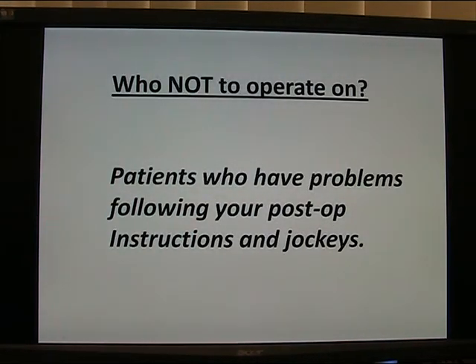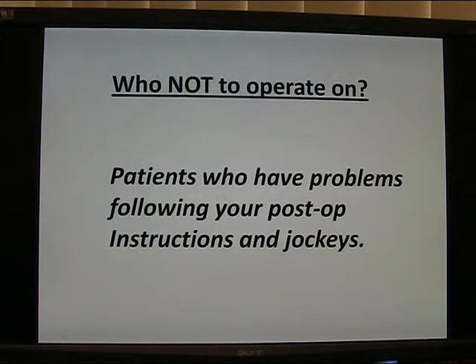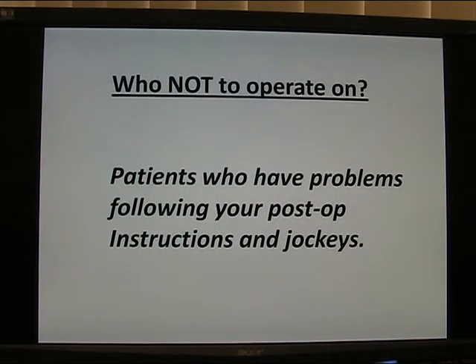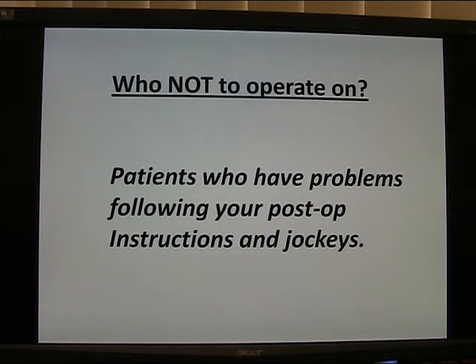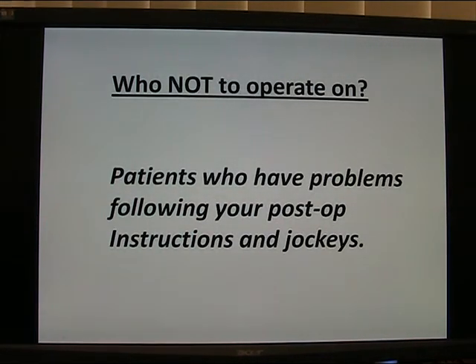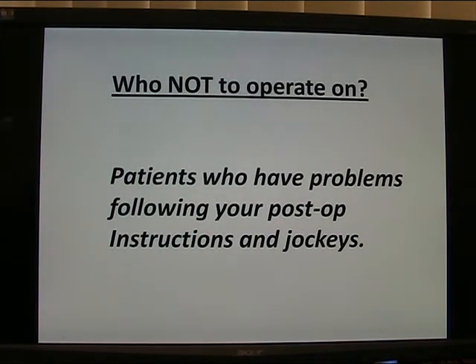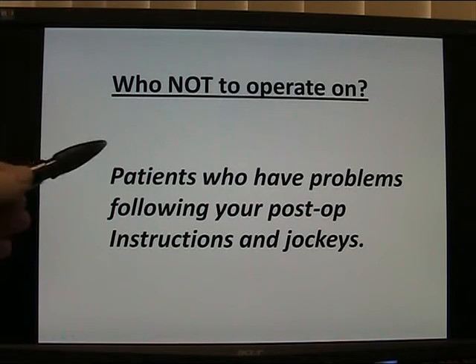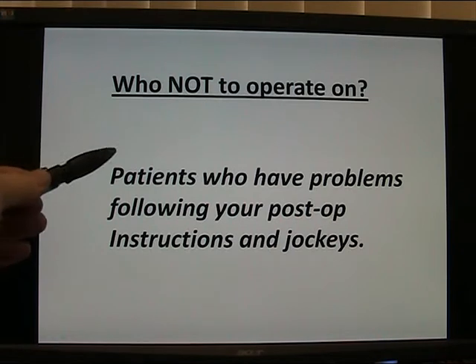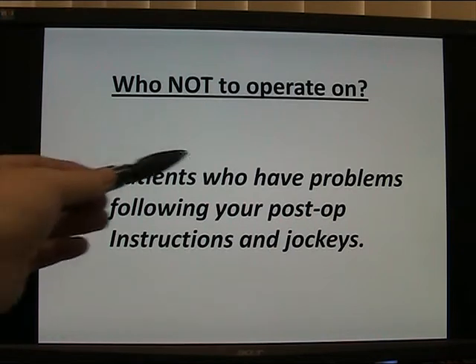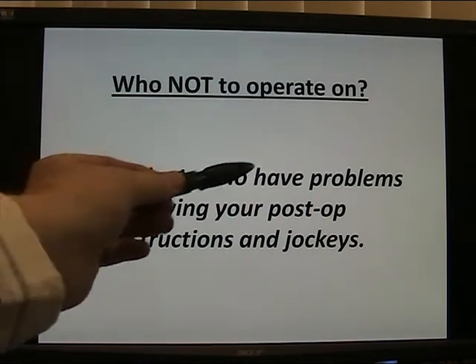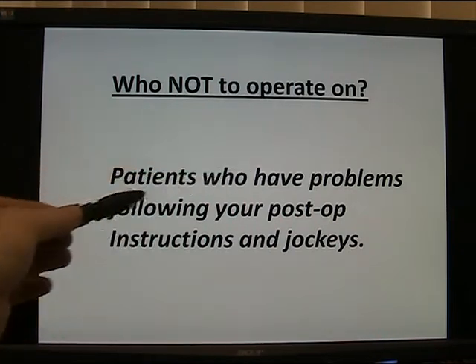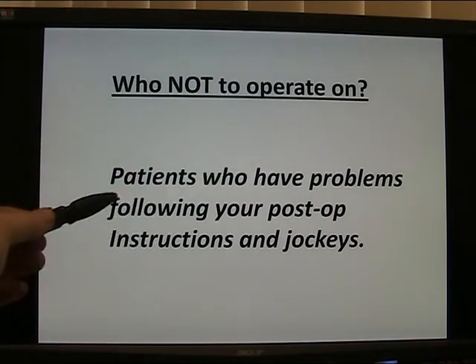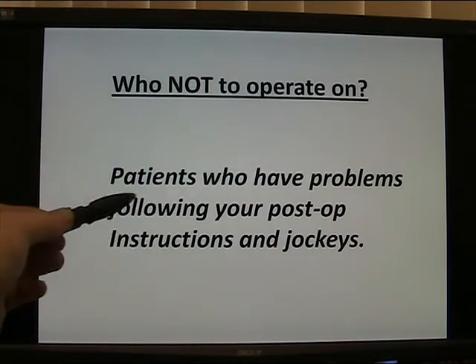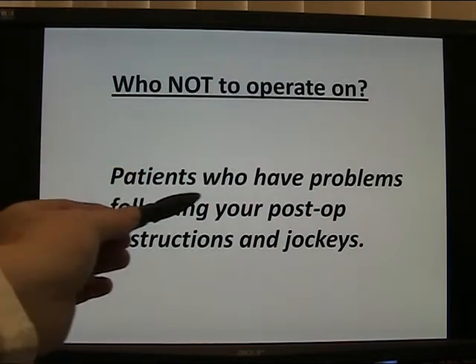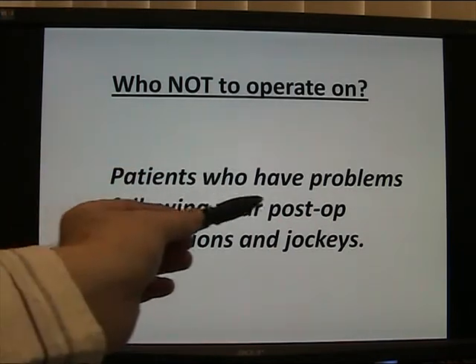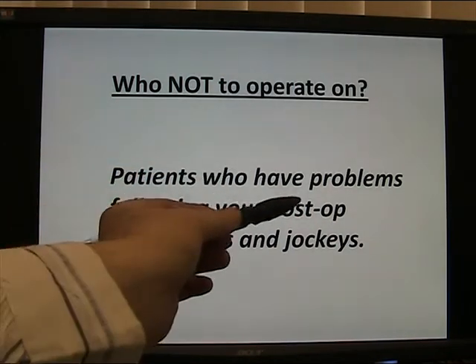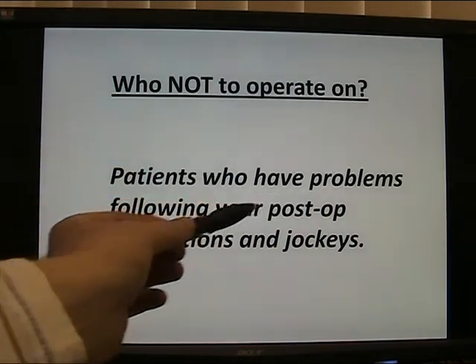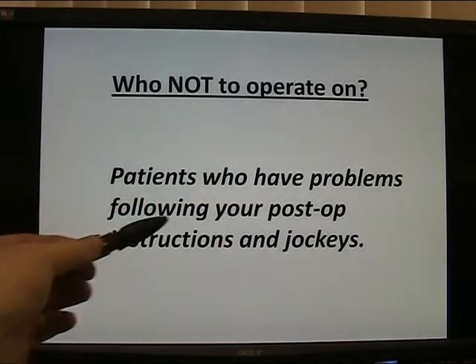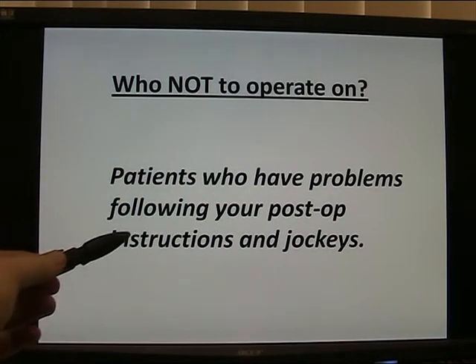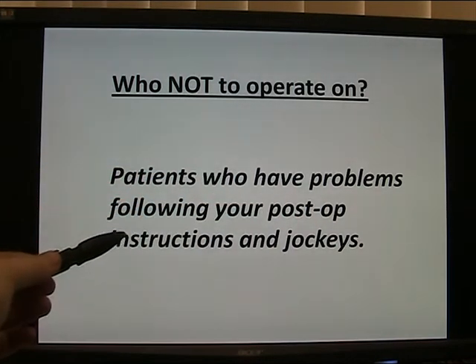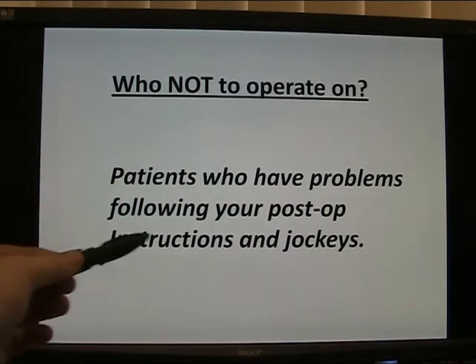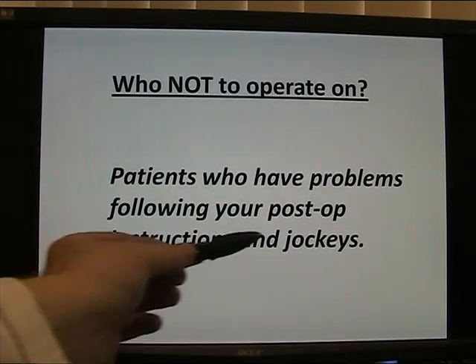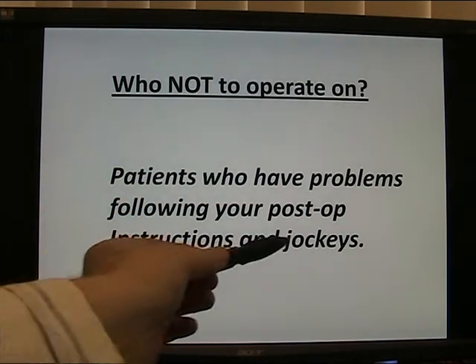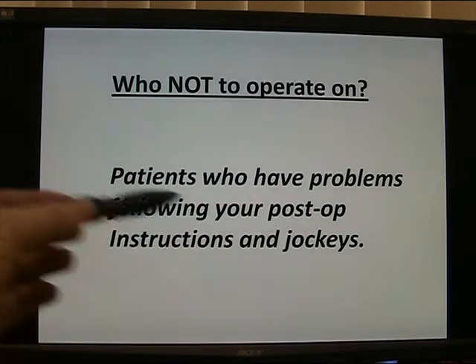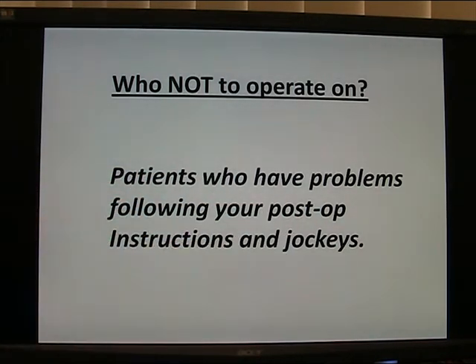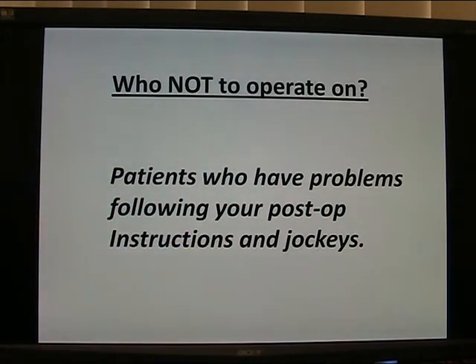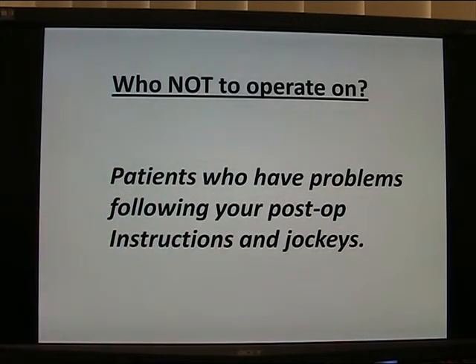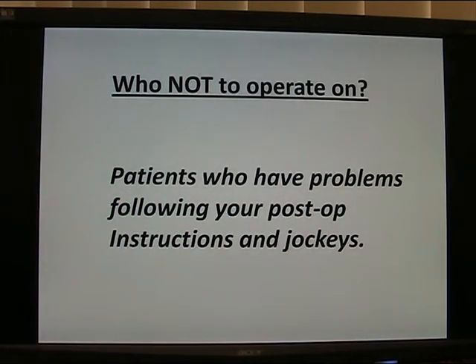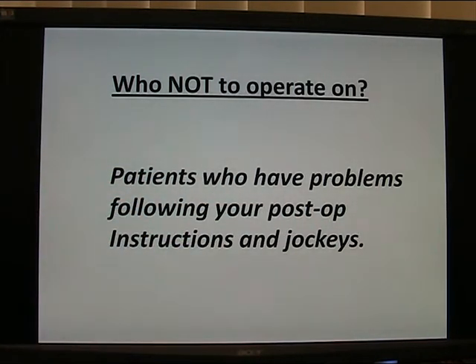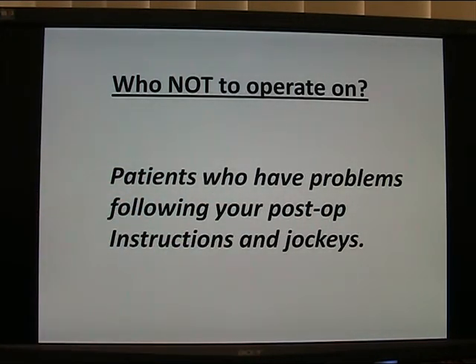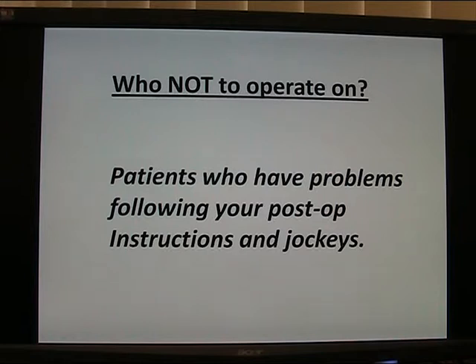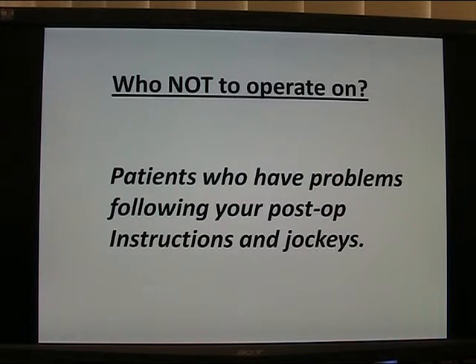Who not to operate on? Patients who have problems following your post-op instructions — and jockeys. Hey, that's just a joke about jockeys.